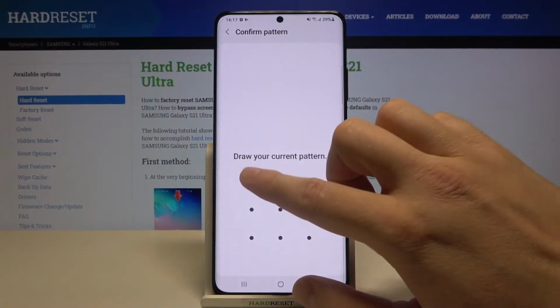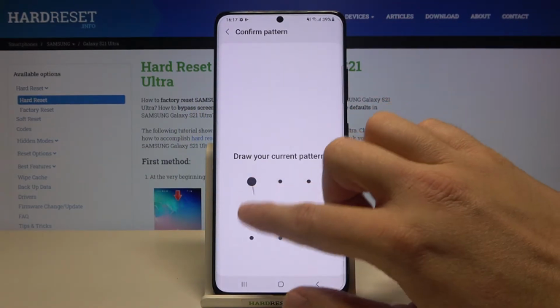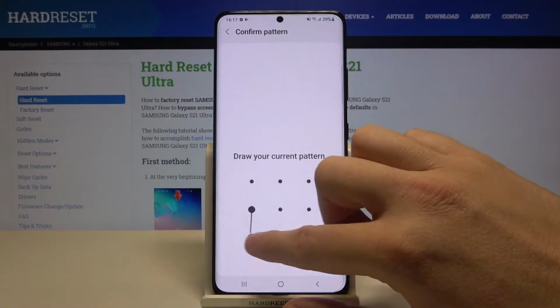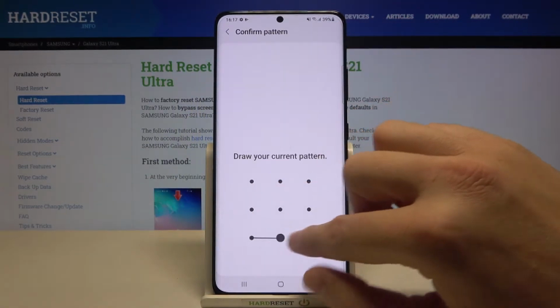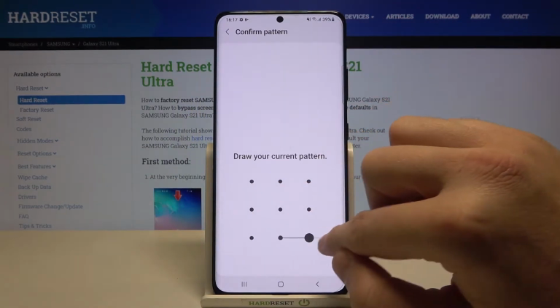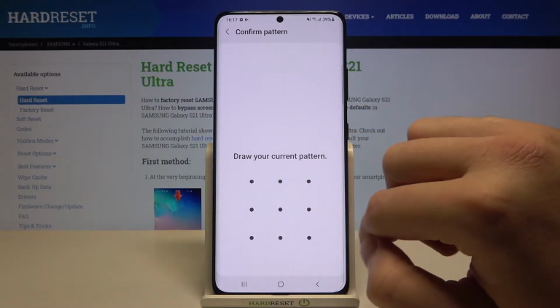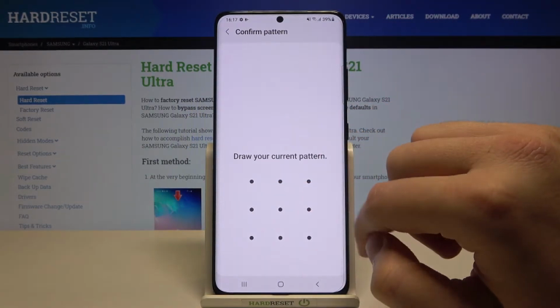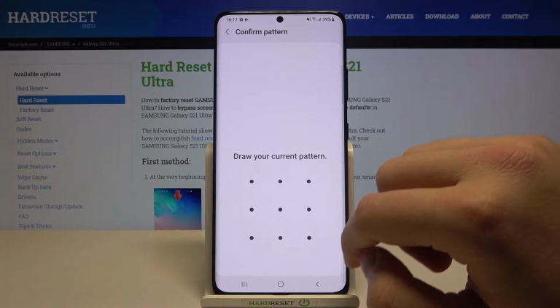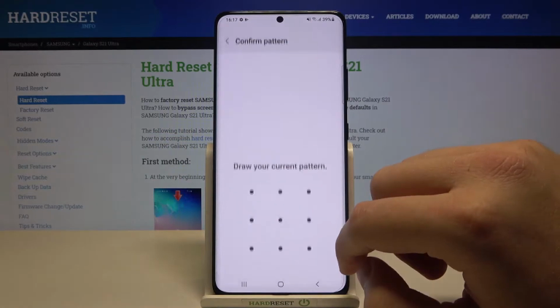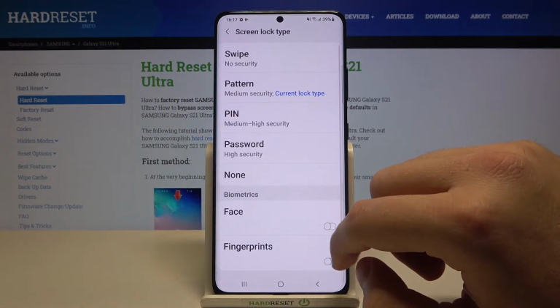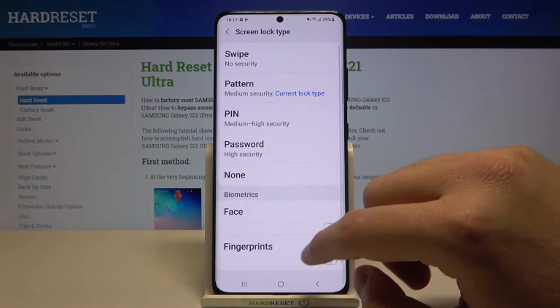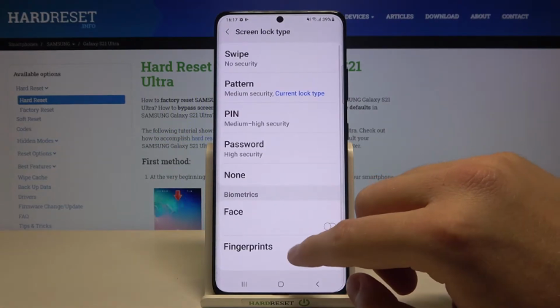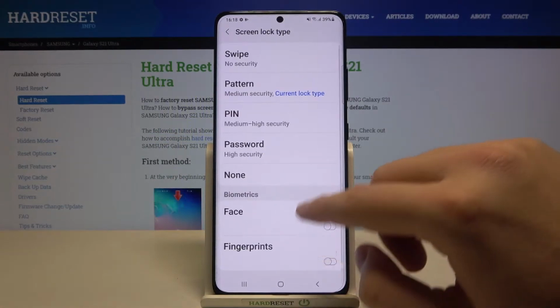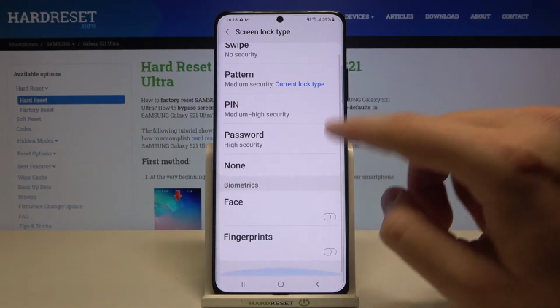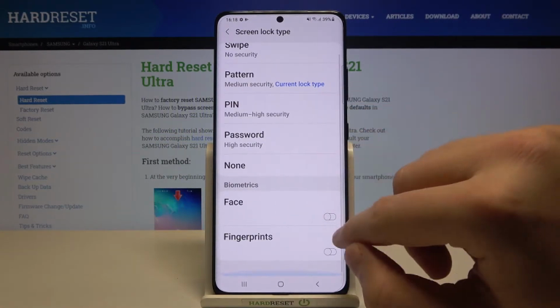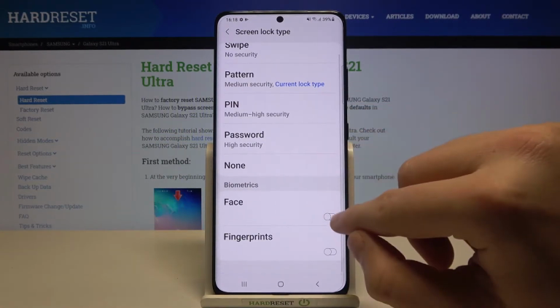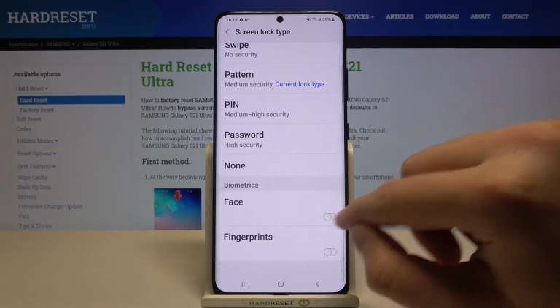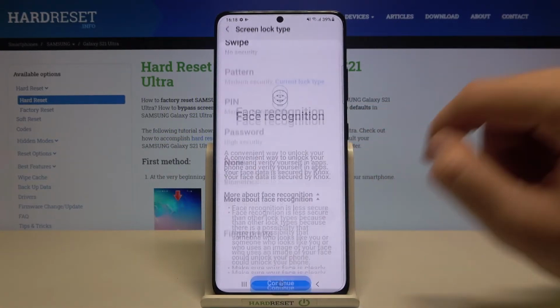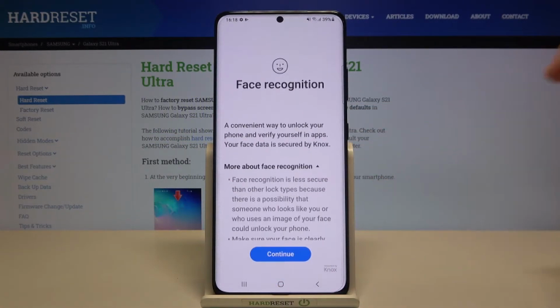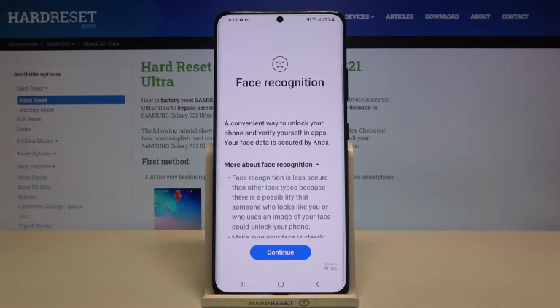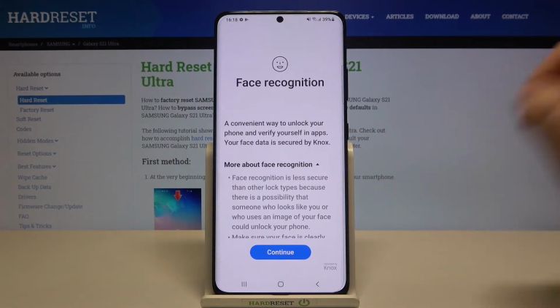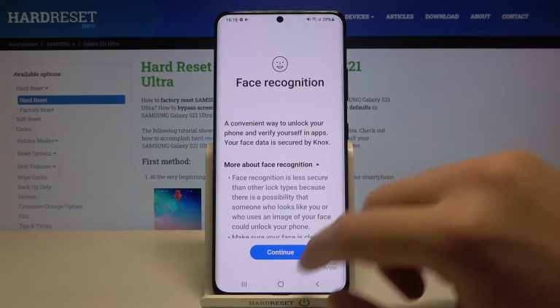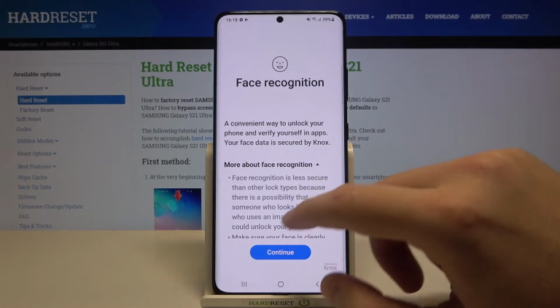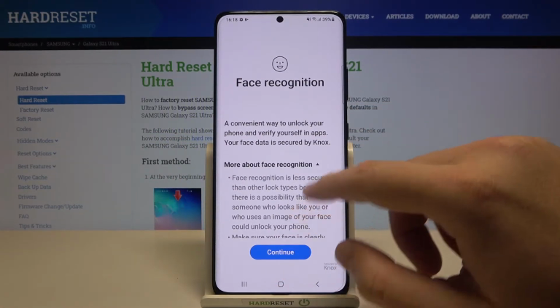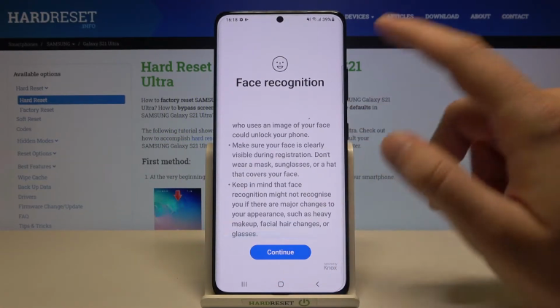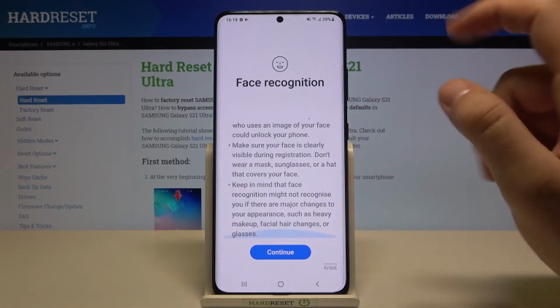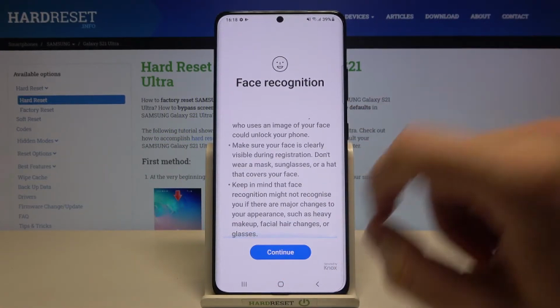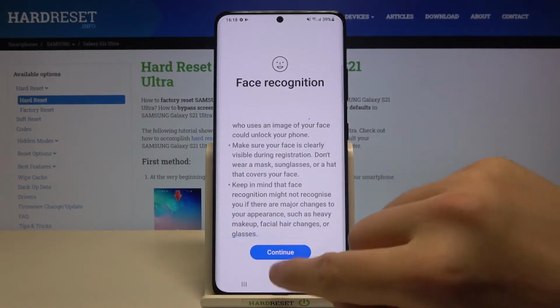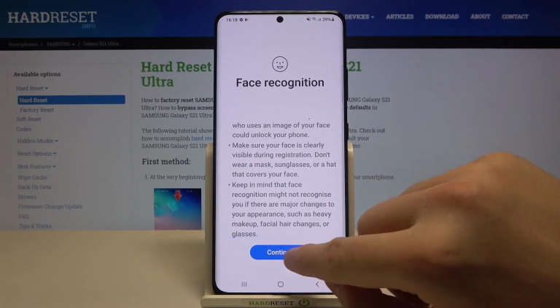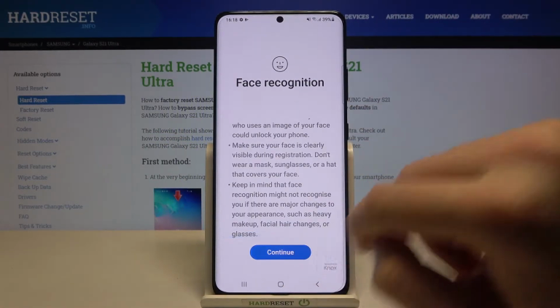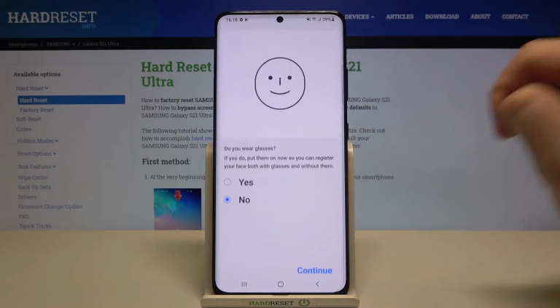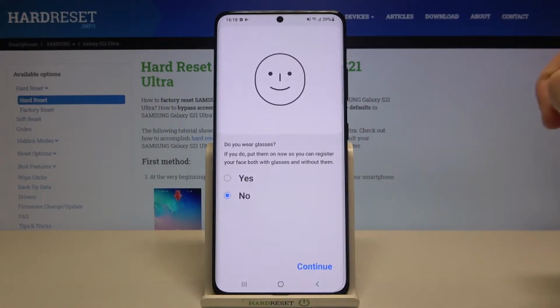Input your current lock method if you have one, then tap on the face option, read the description, and click Continue.